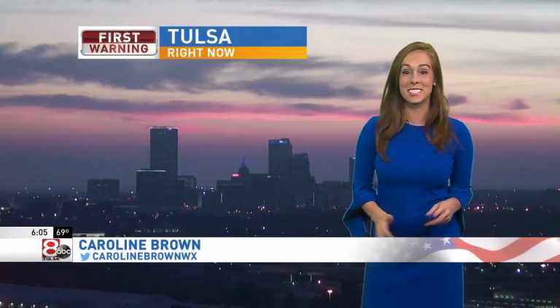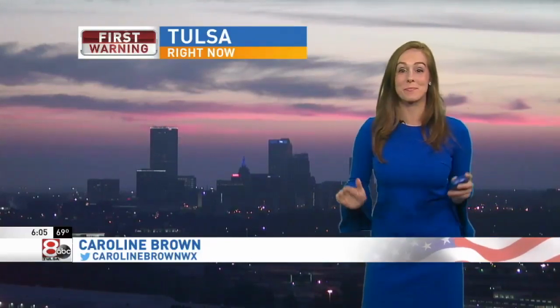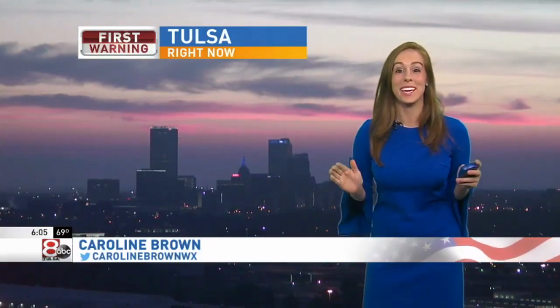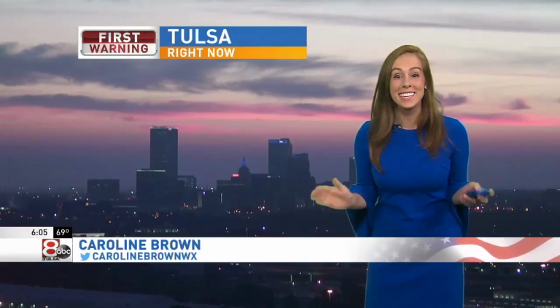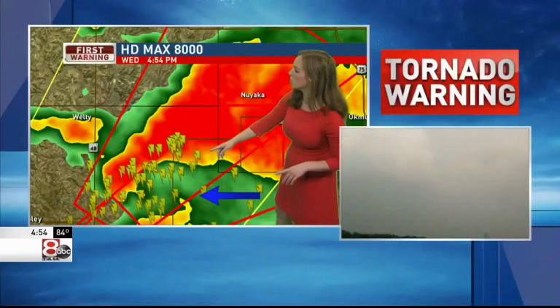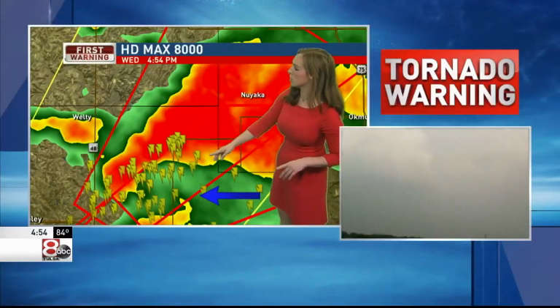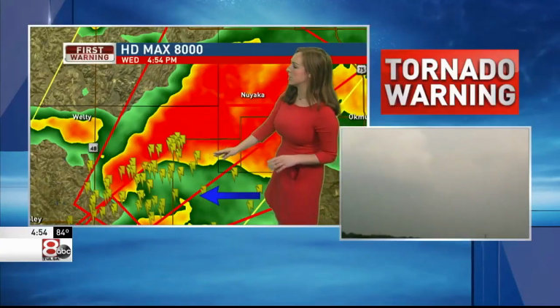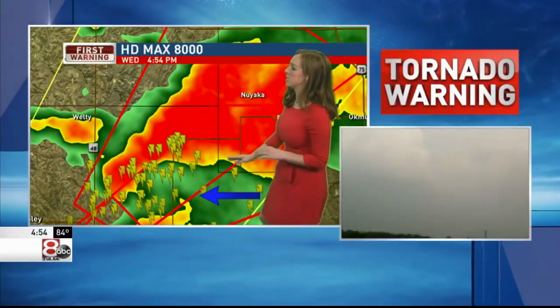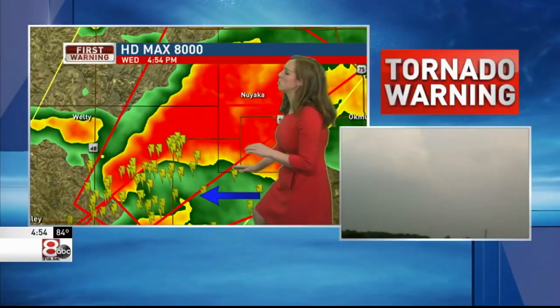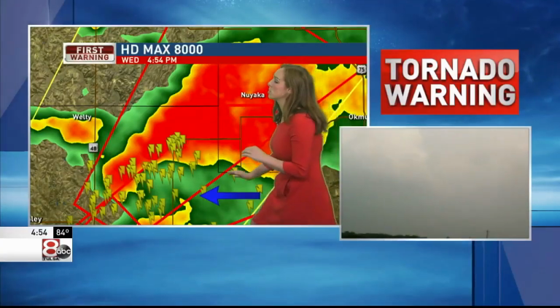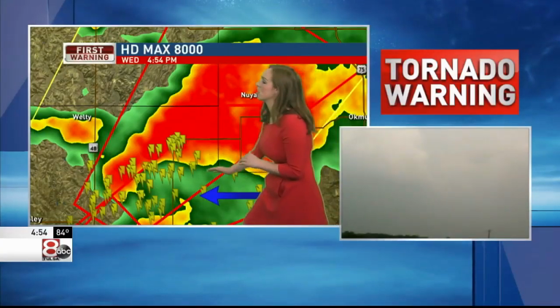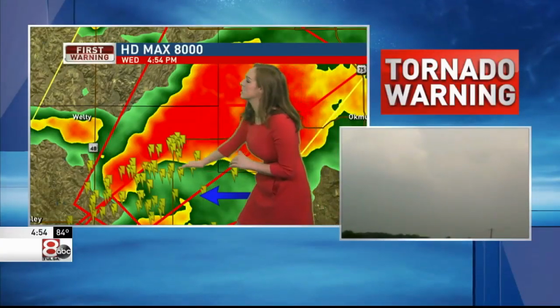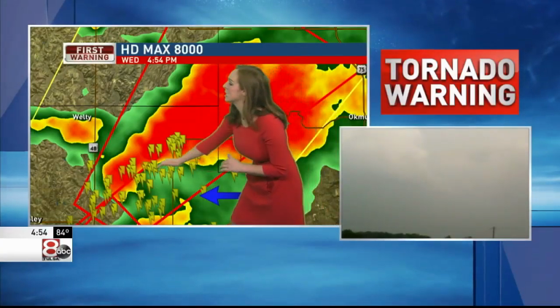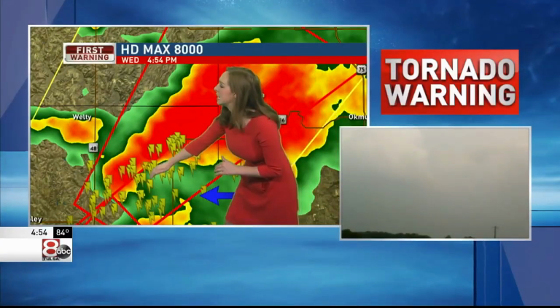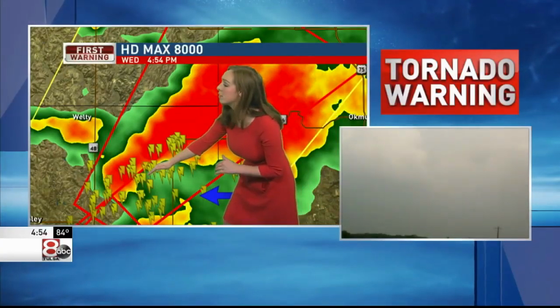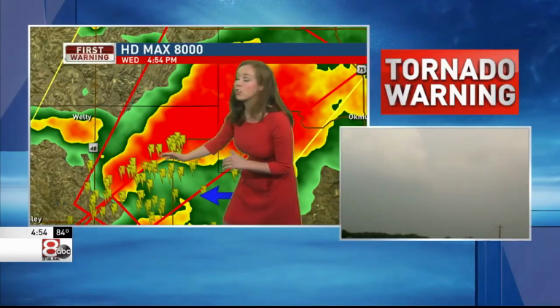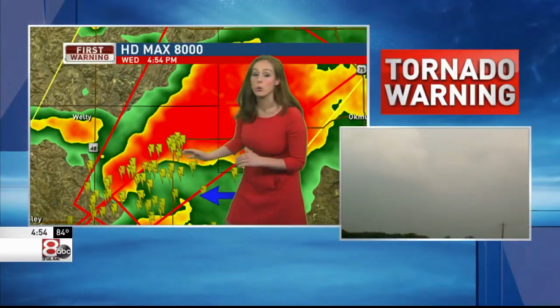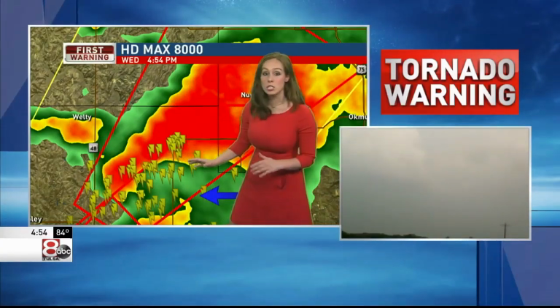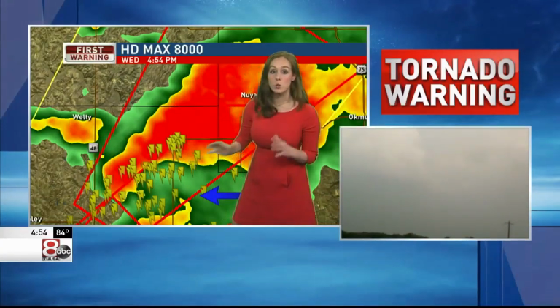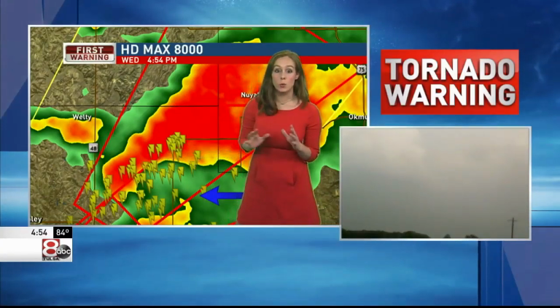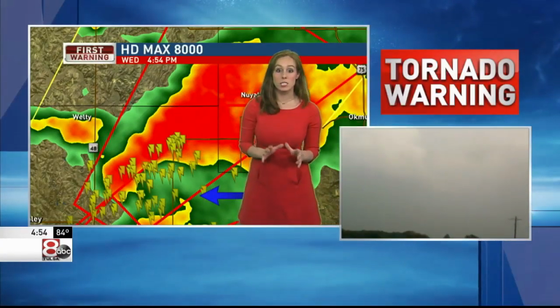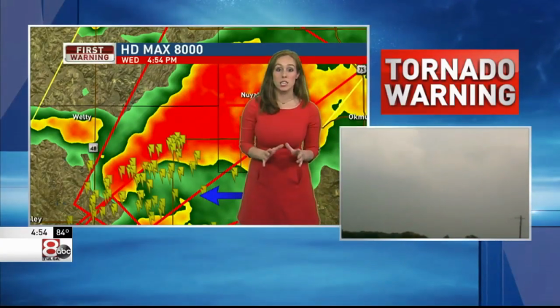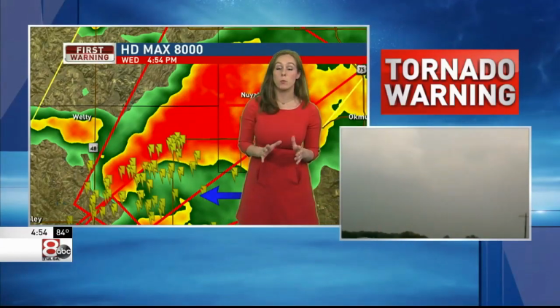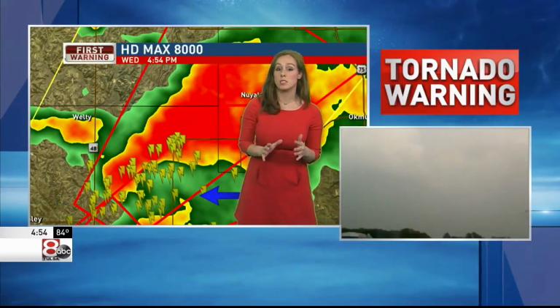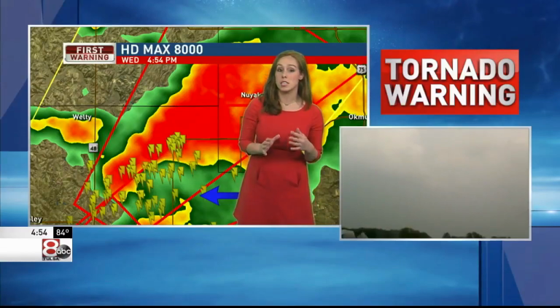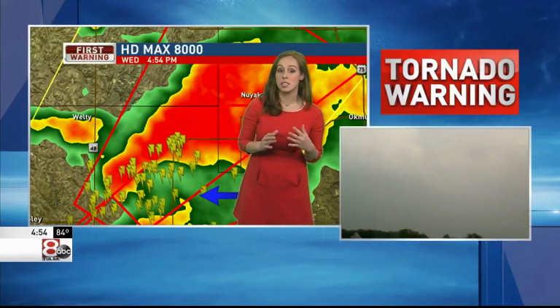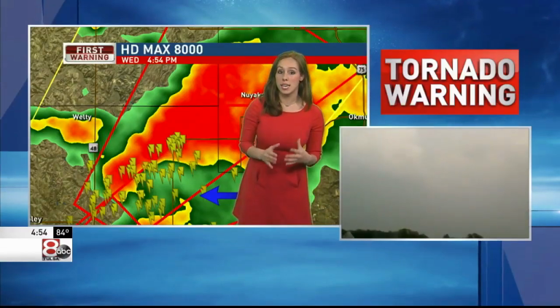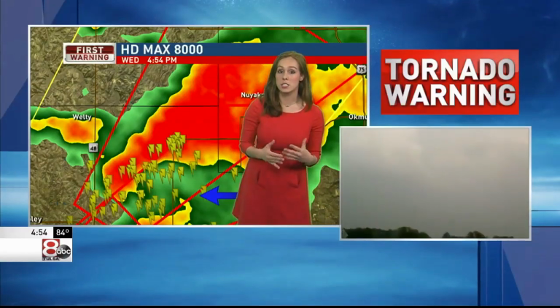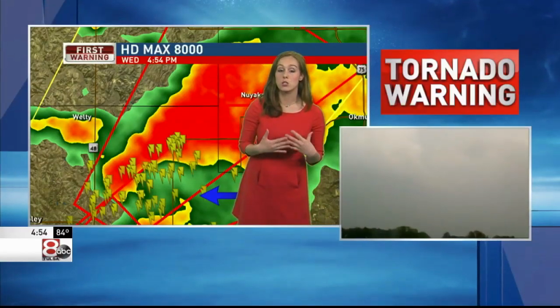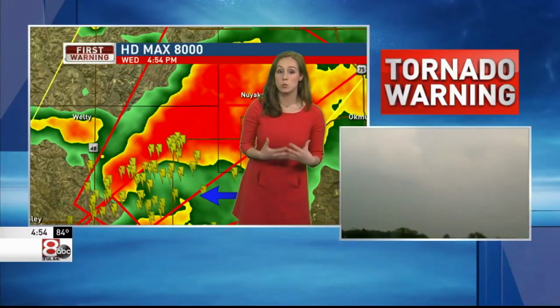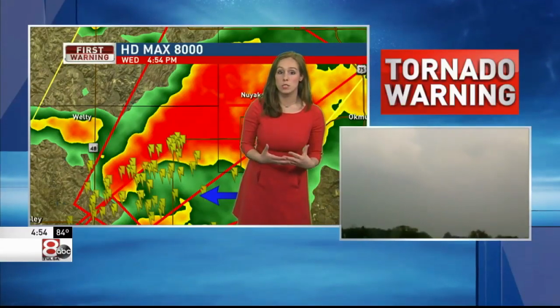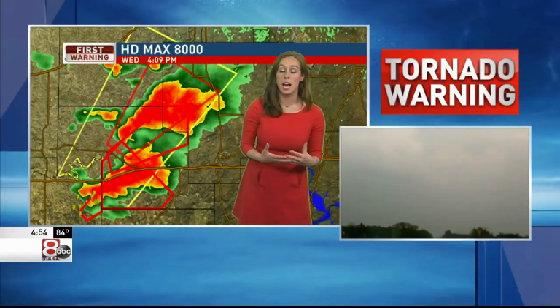It's pink. Look at this. You can start to see an inflow. This is what we see when we see a classic supercell.